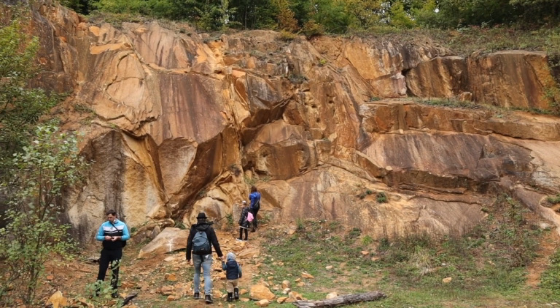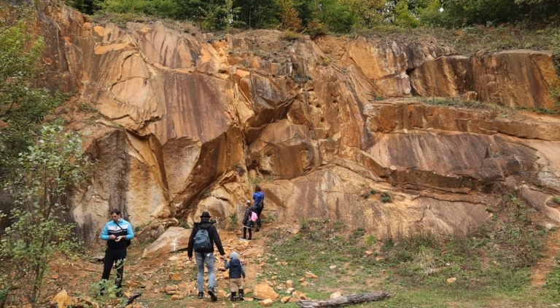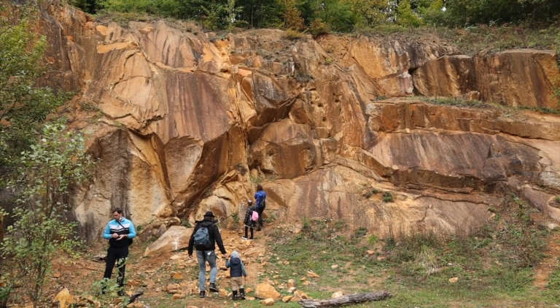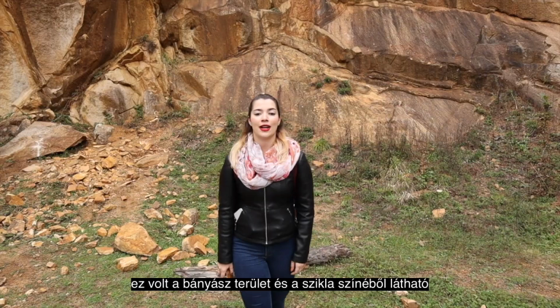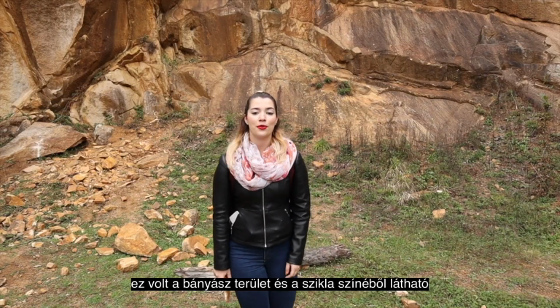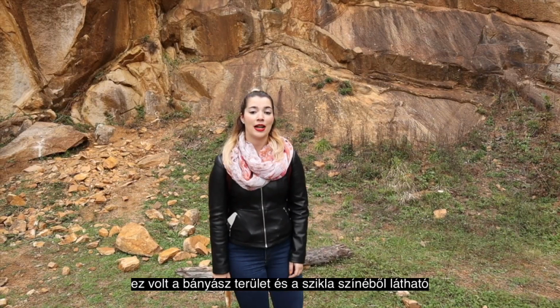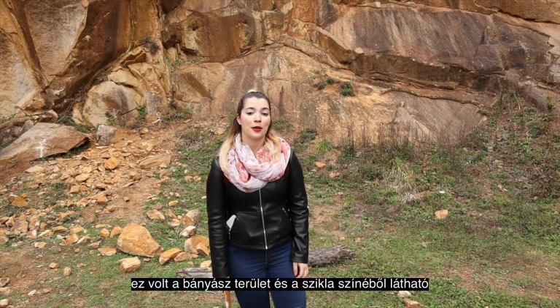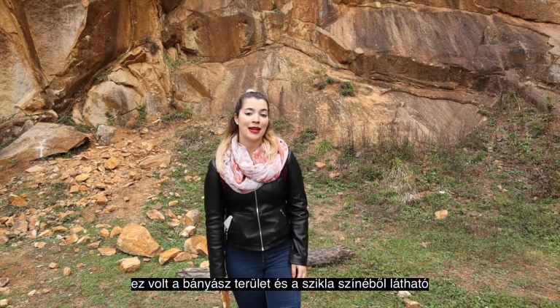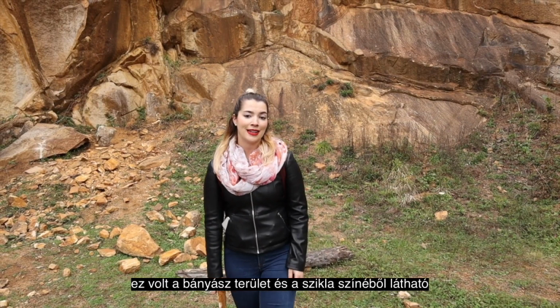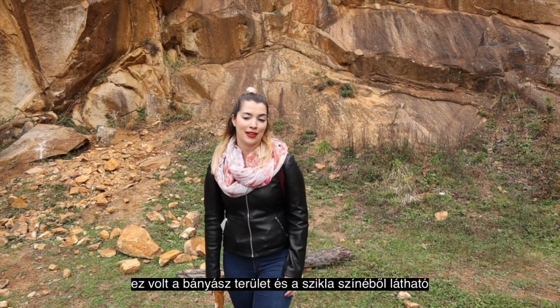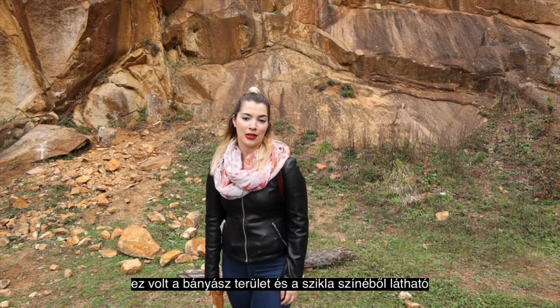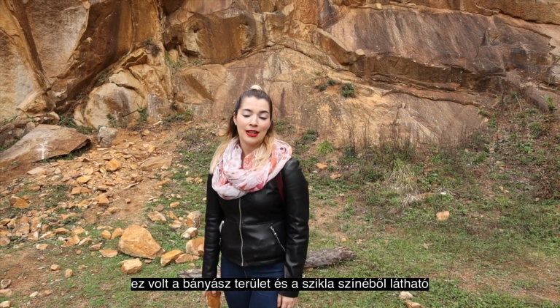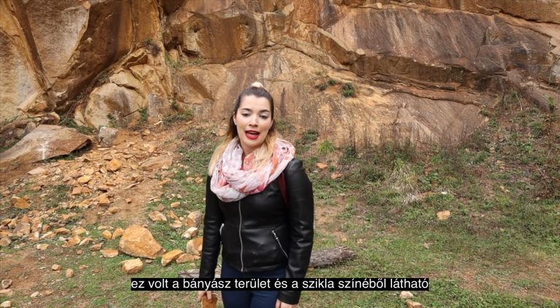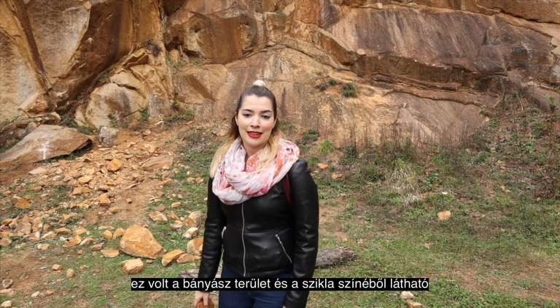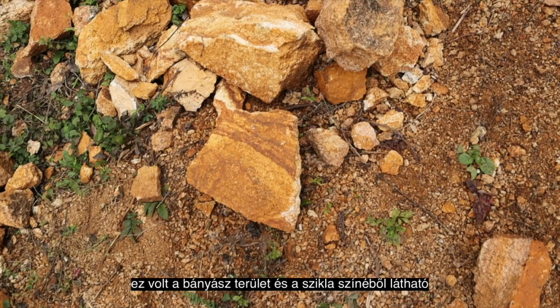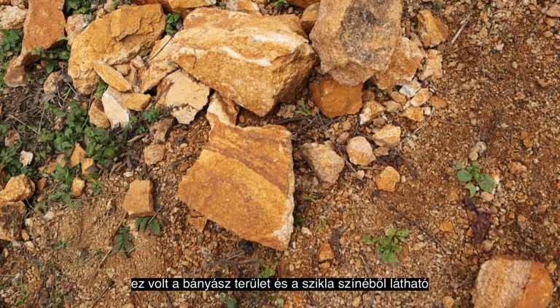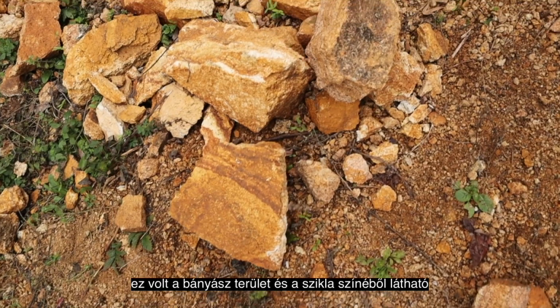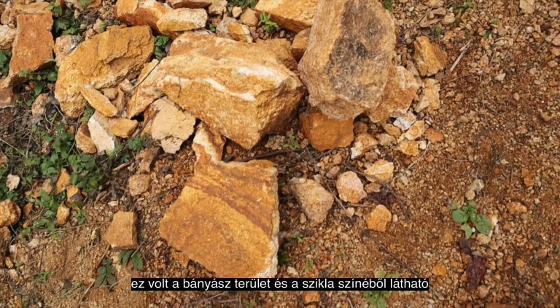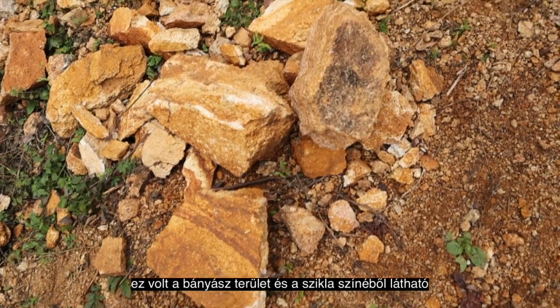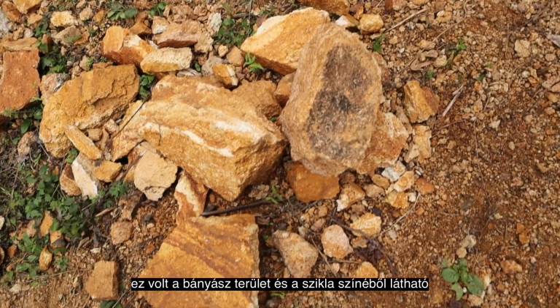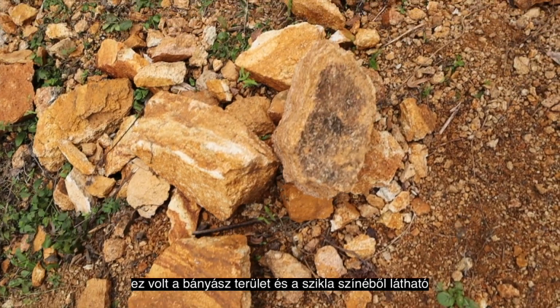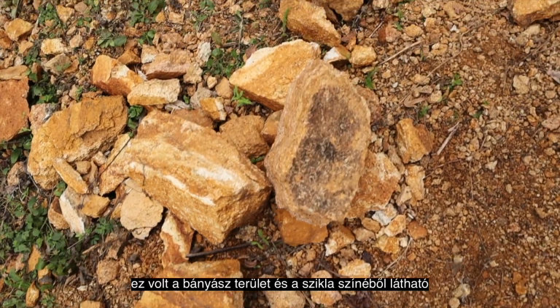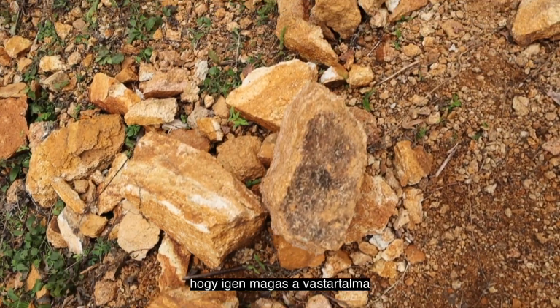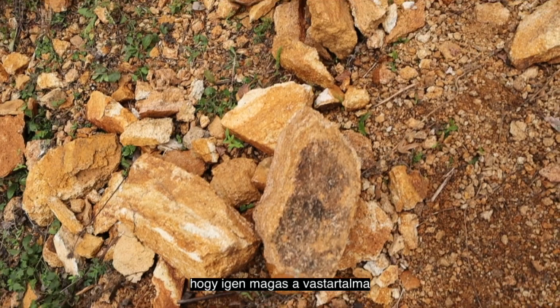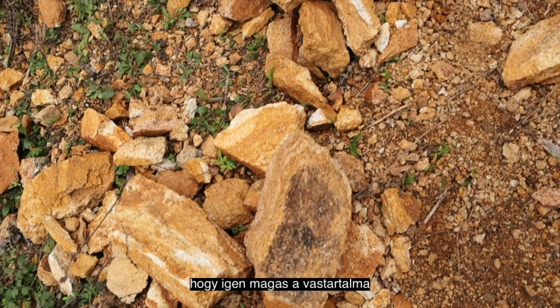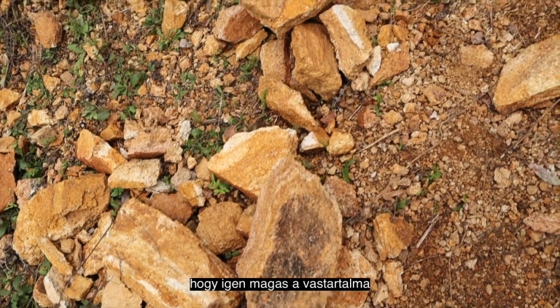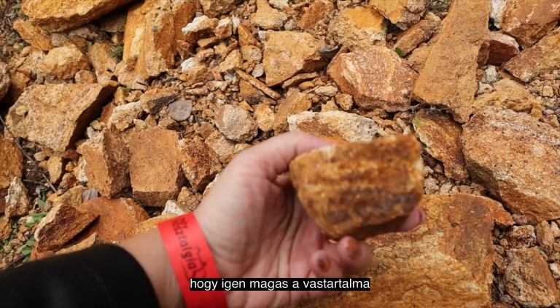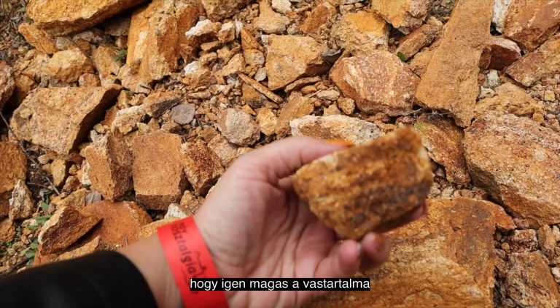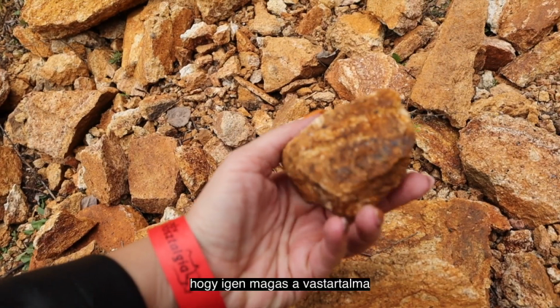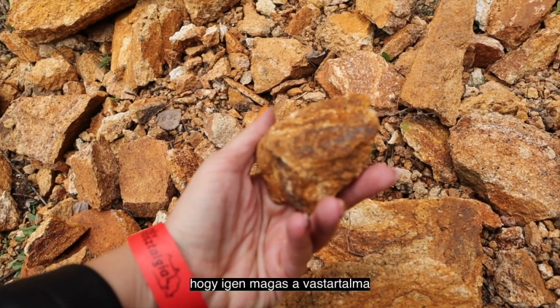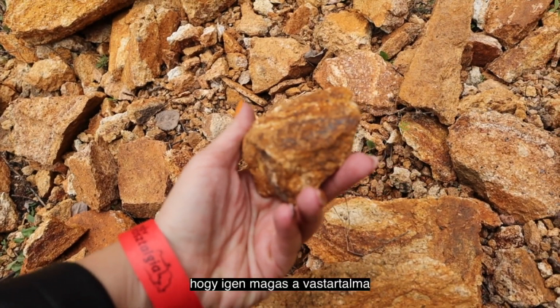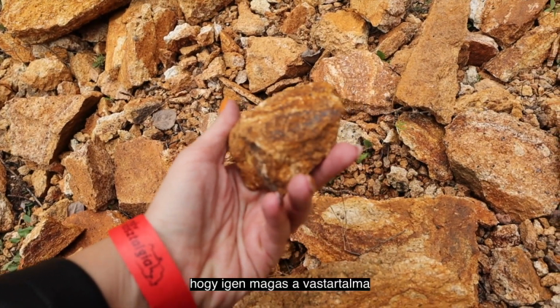So this was a mining area and as you can see from the color of the stones, it contains a lot of iron.